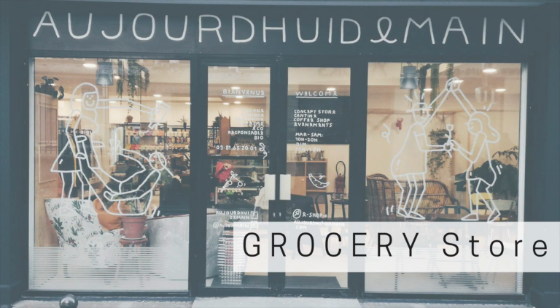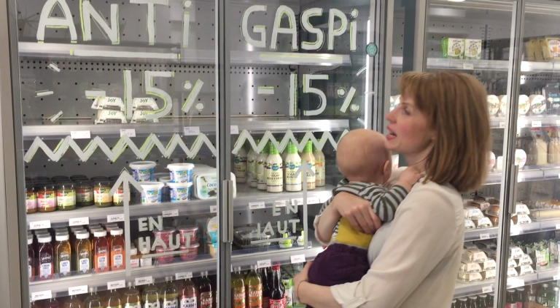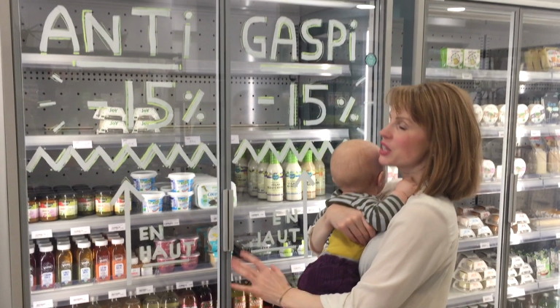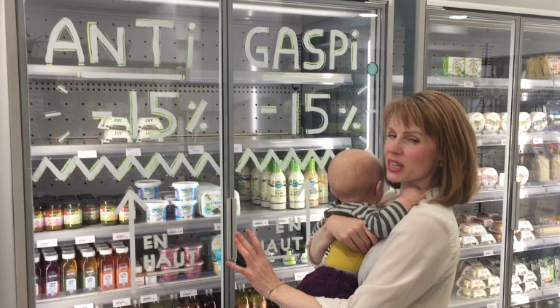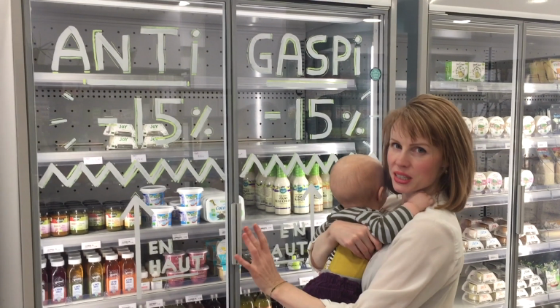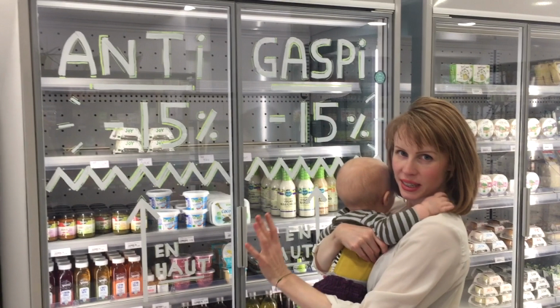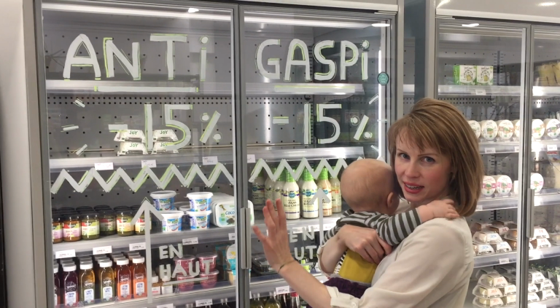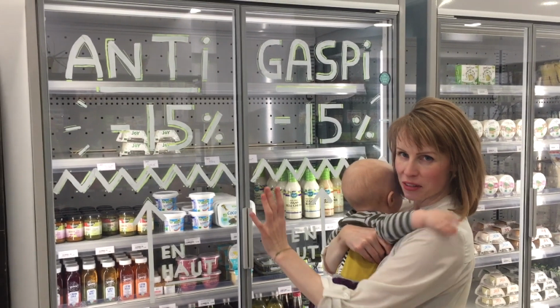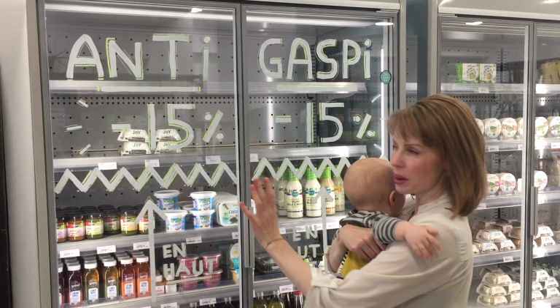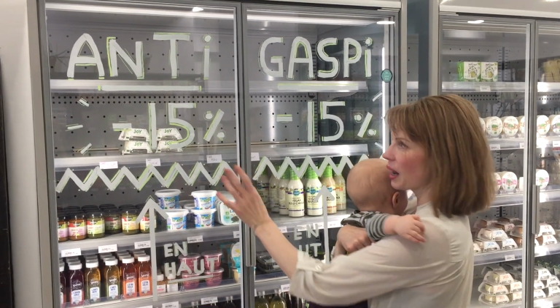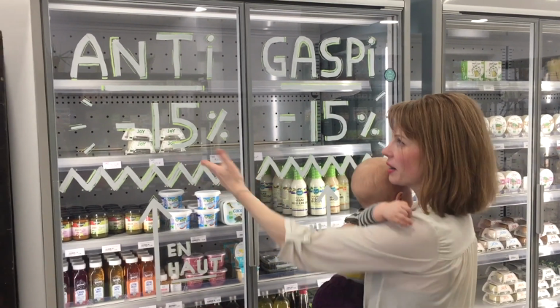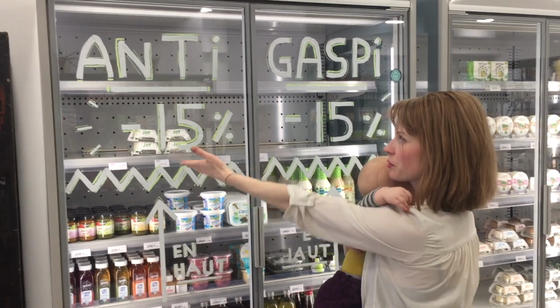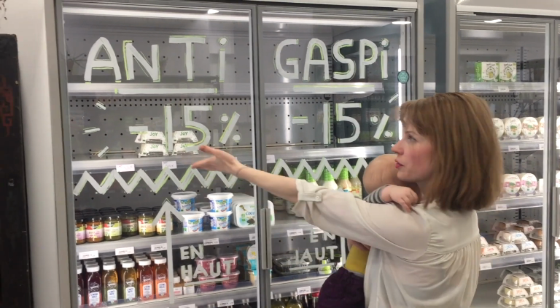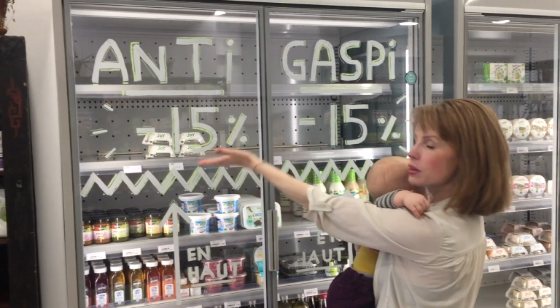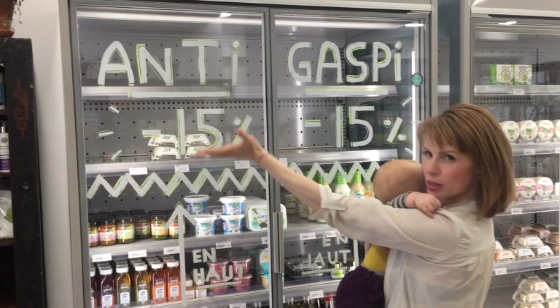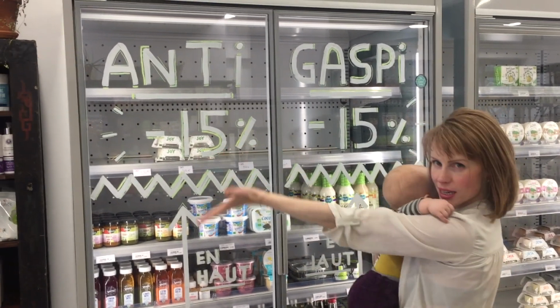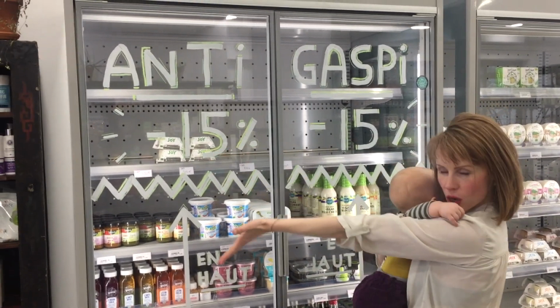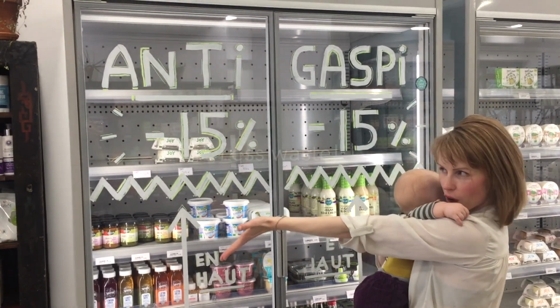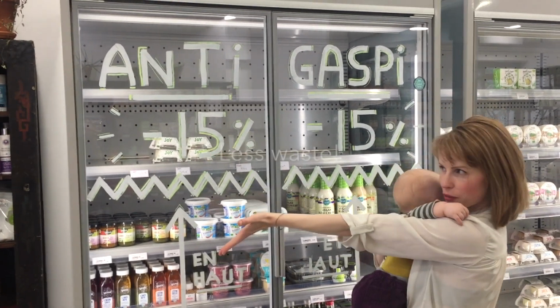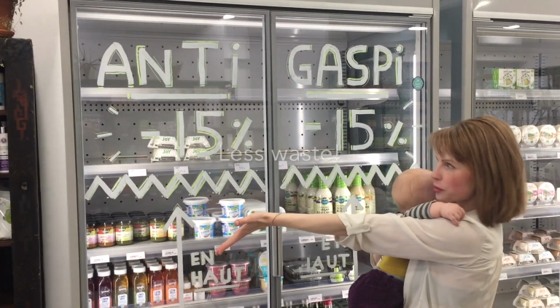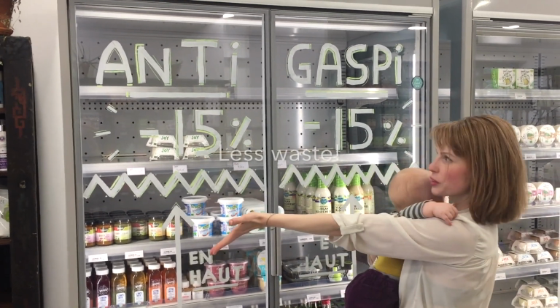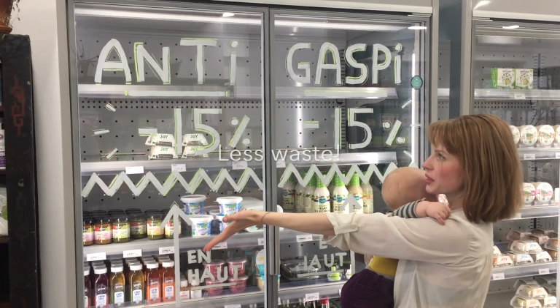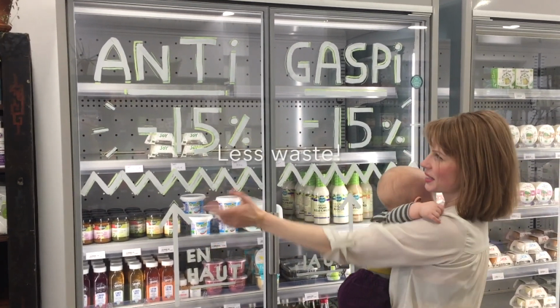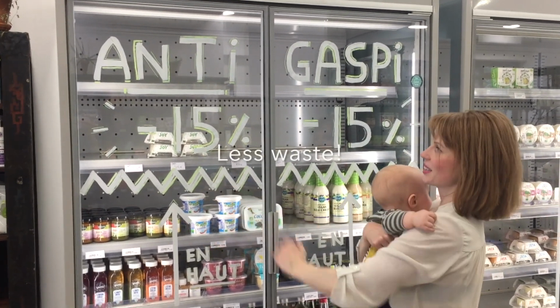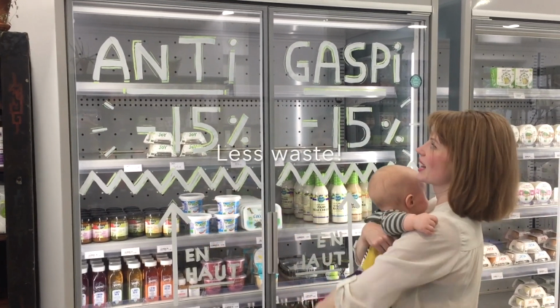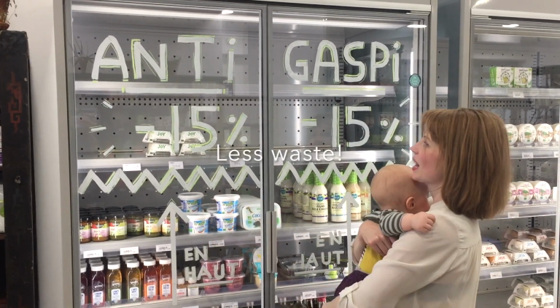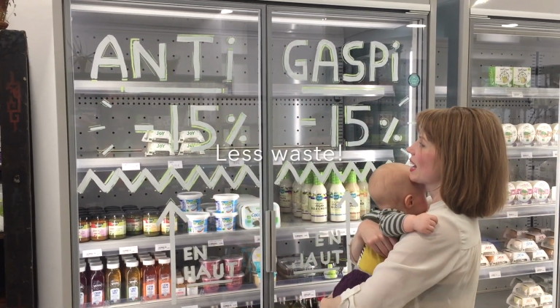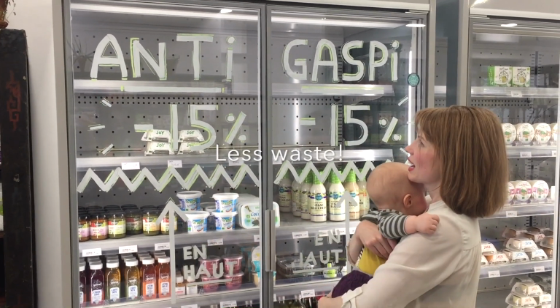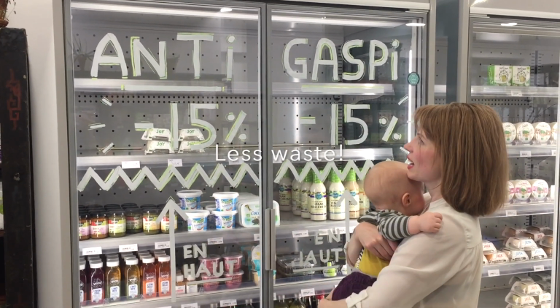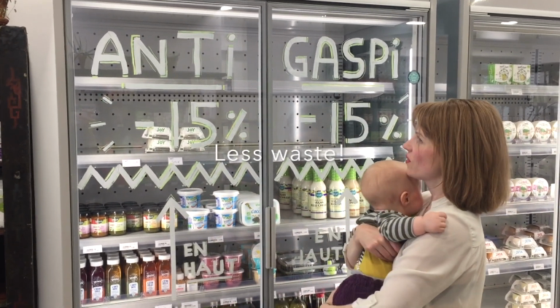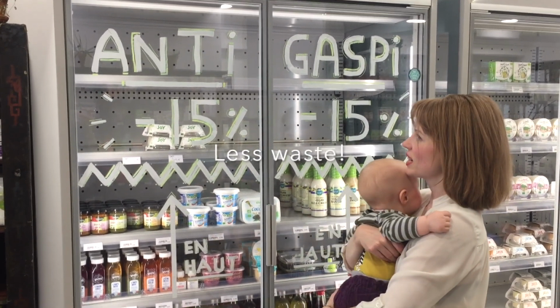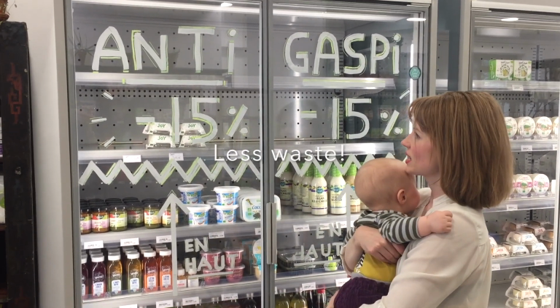Any cheeses that get left behind? 15% — amazing. Anti-wastage, amazing.